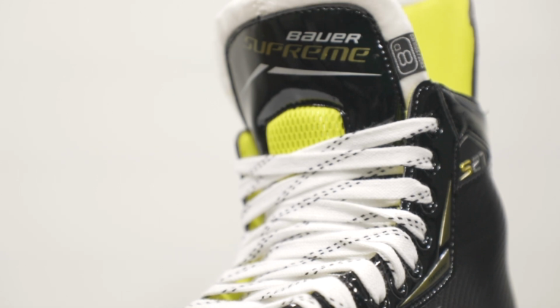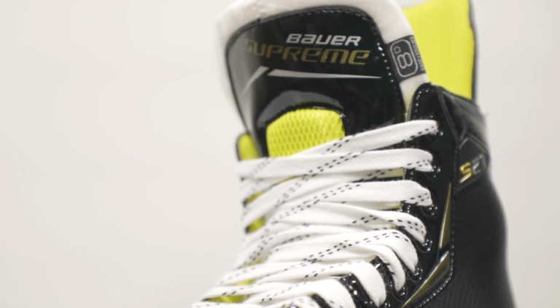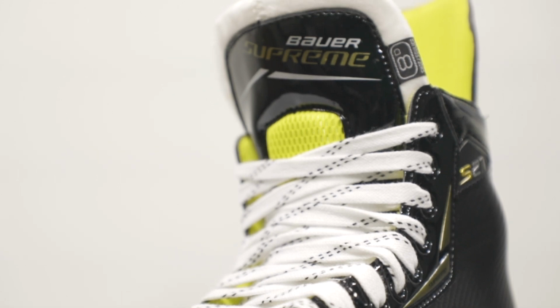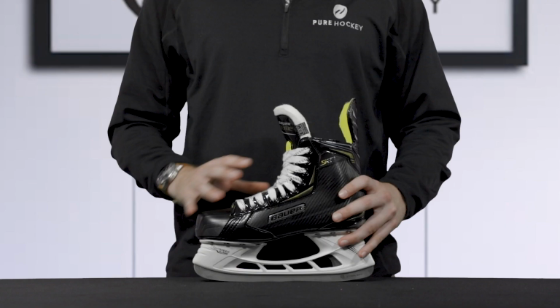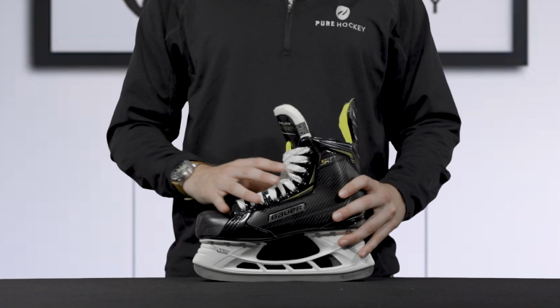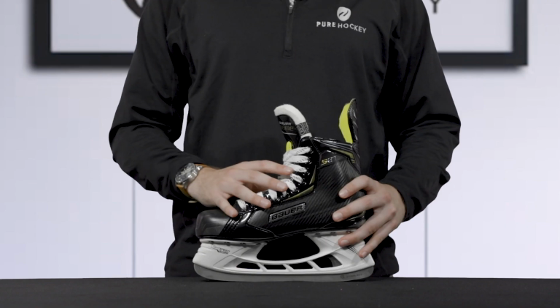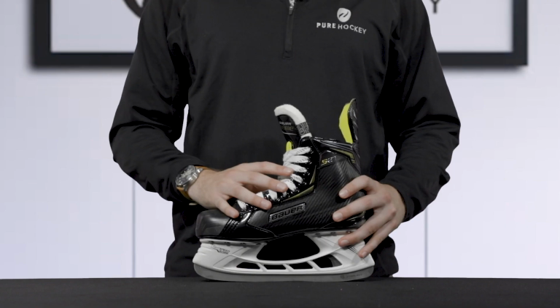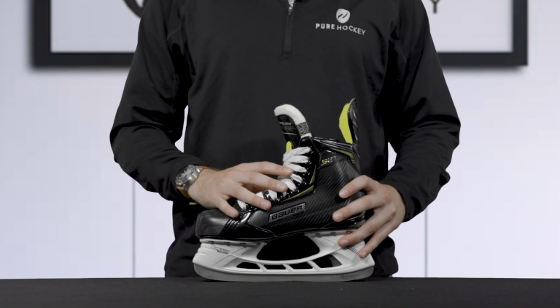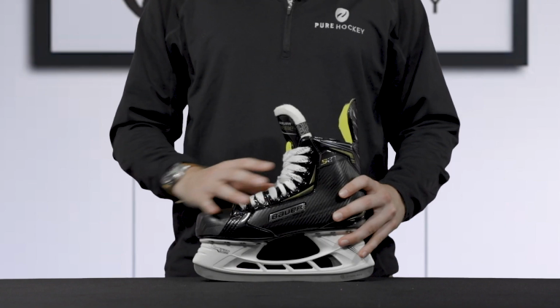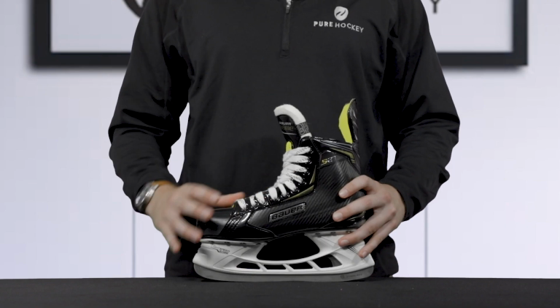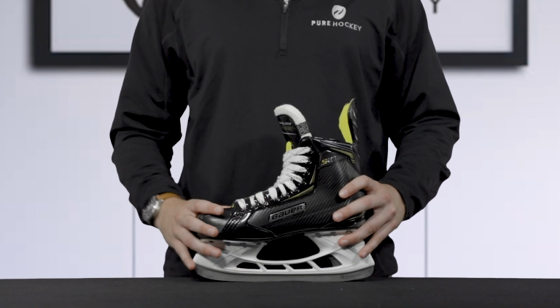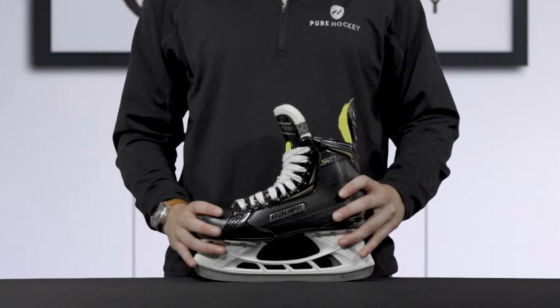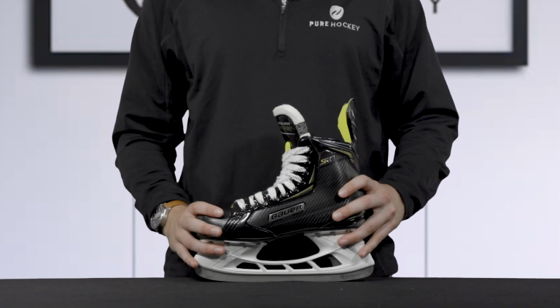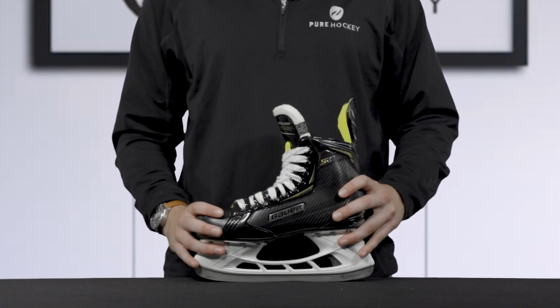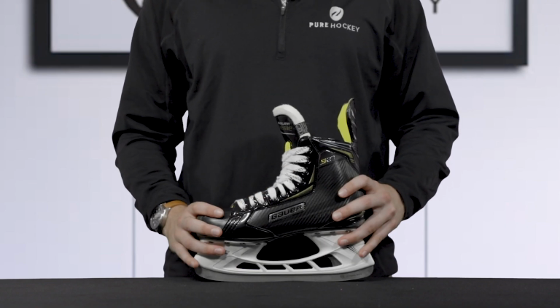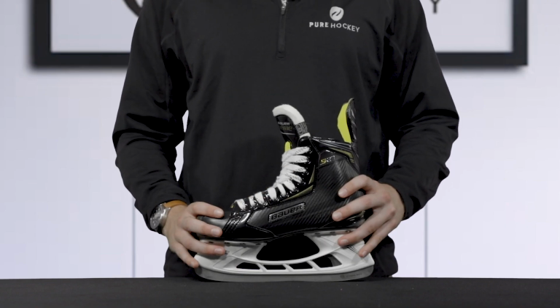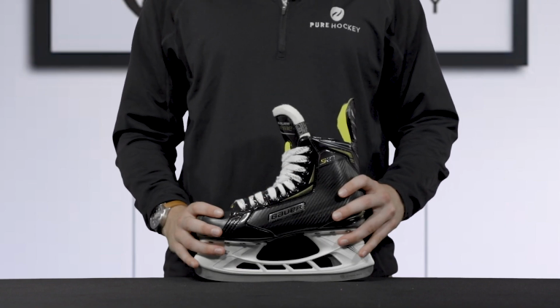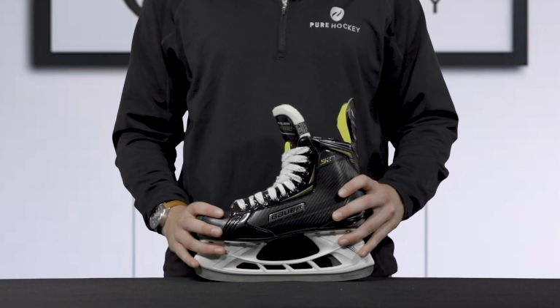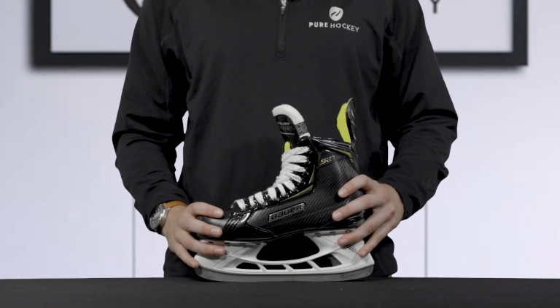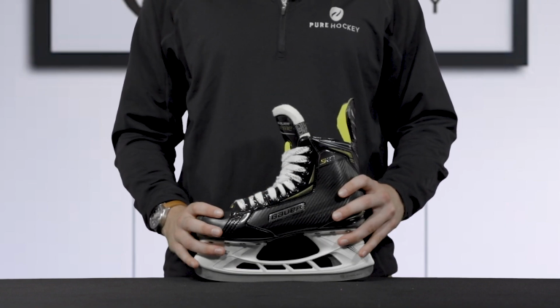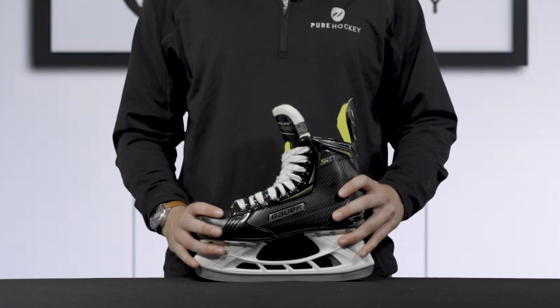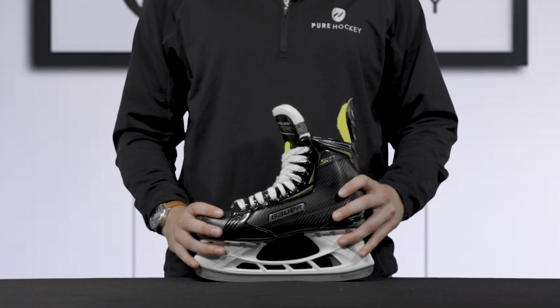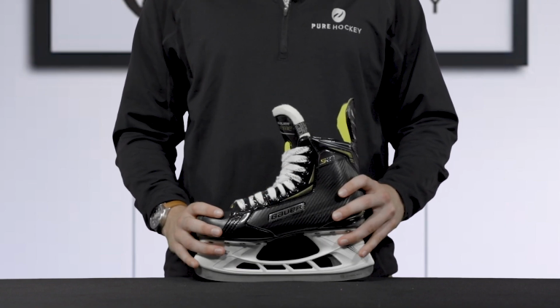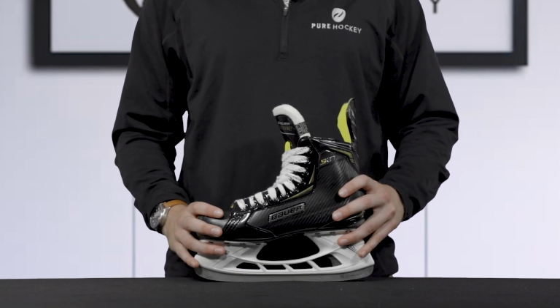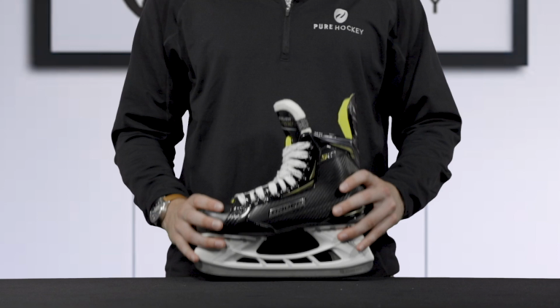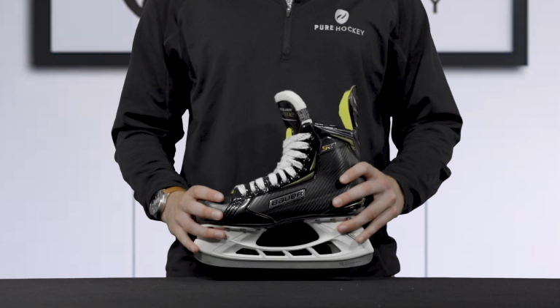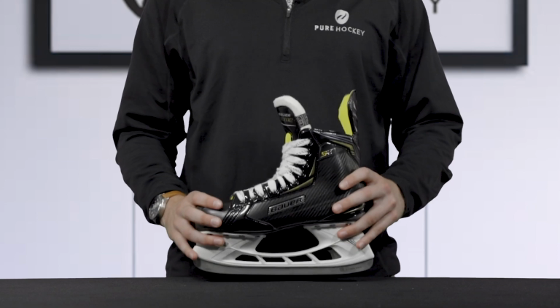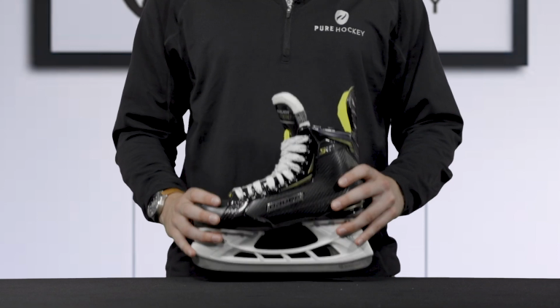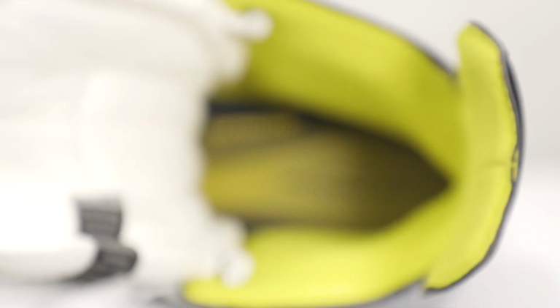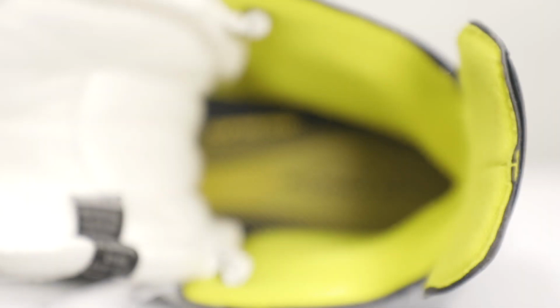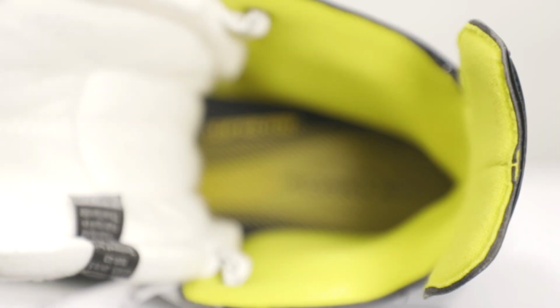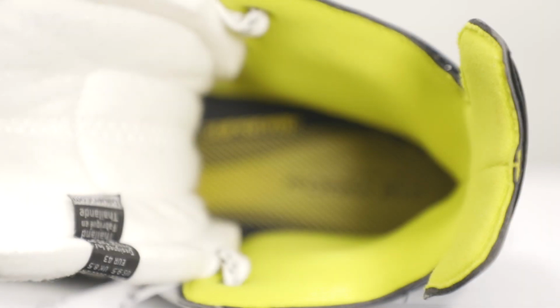To wrap up this skate, Bauer has included their FormFit footbed to offer basic comfort.